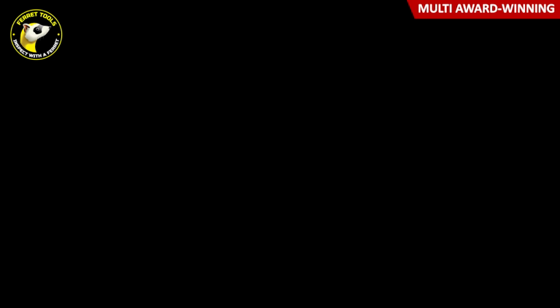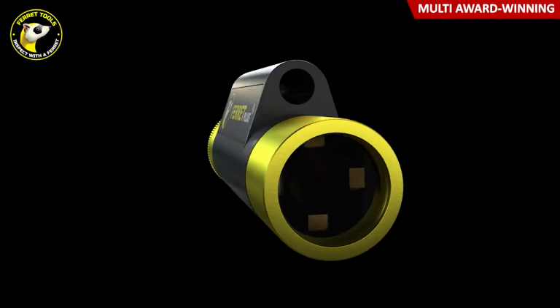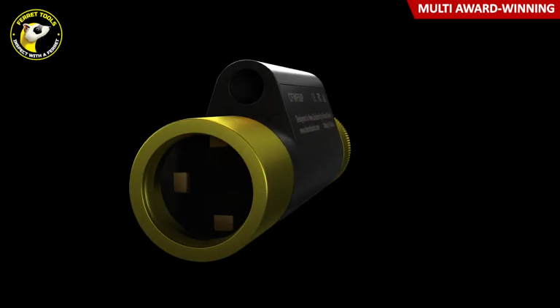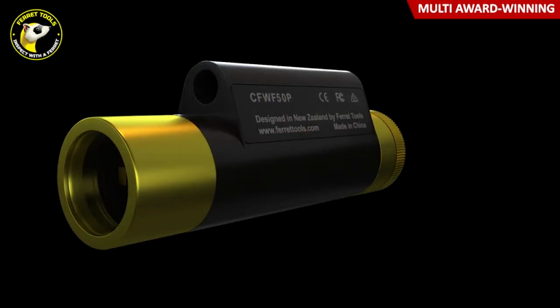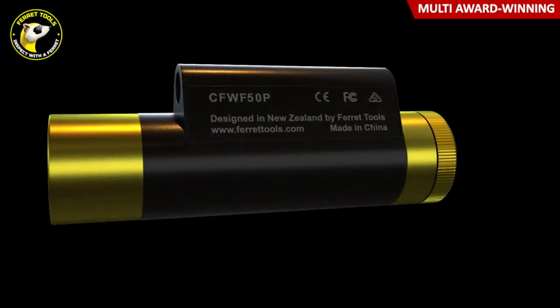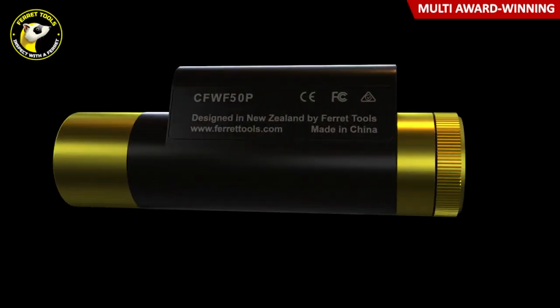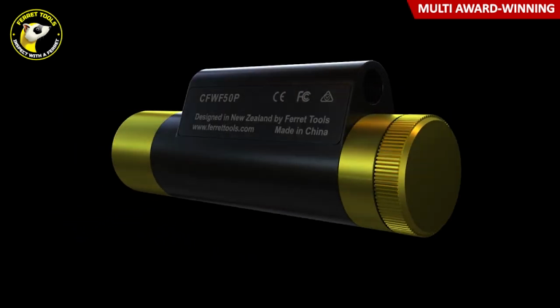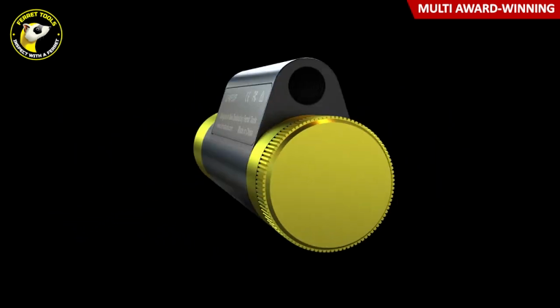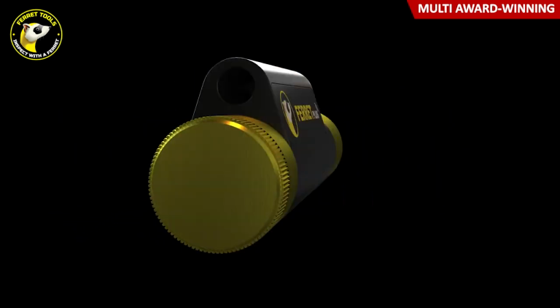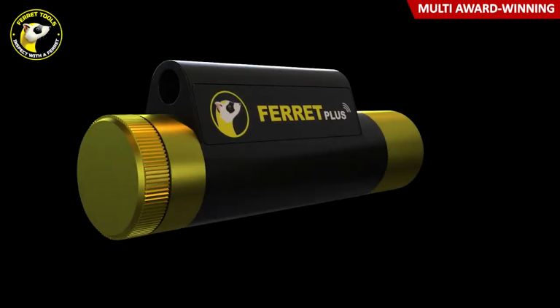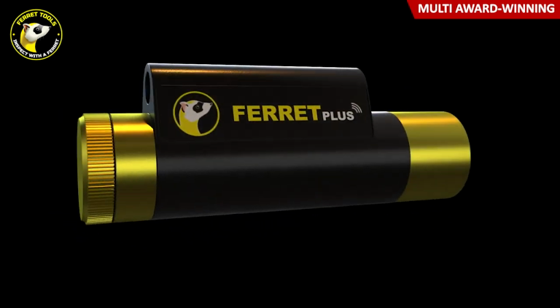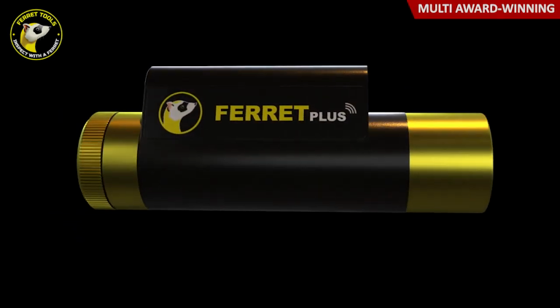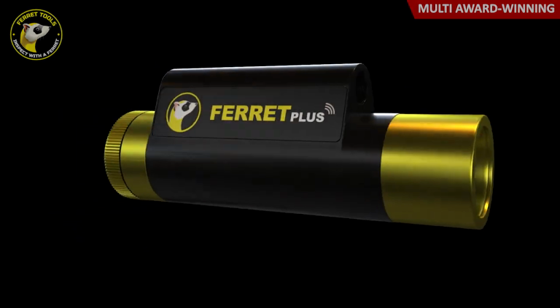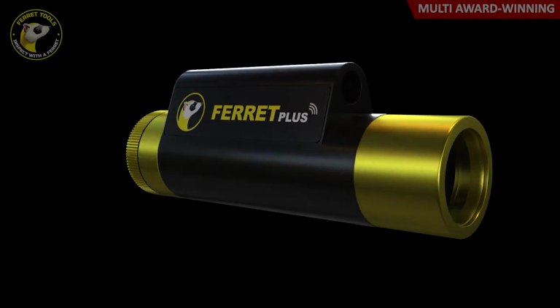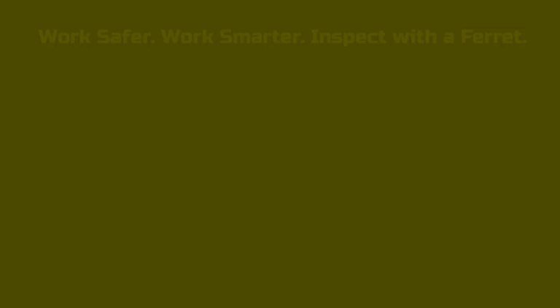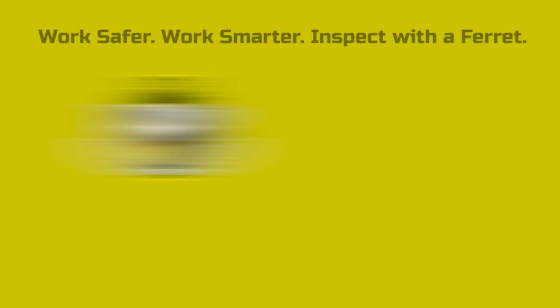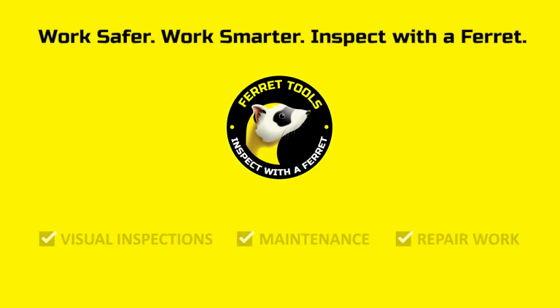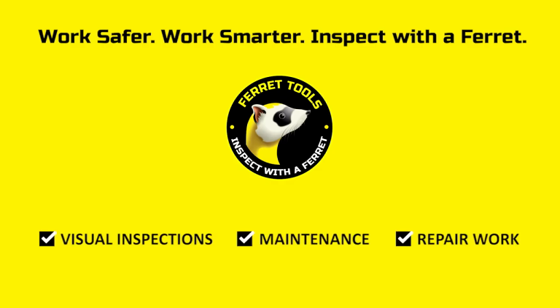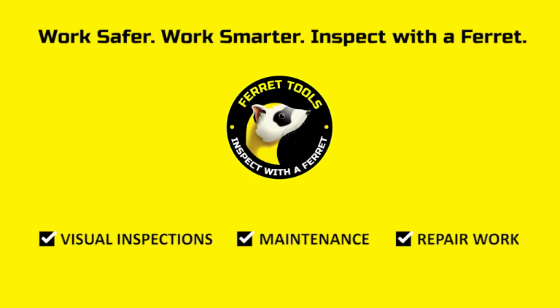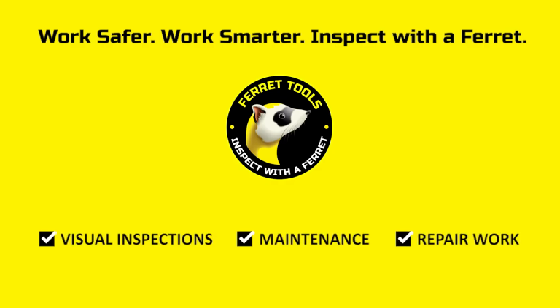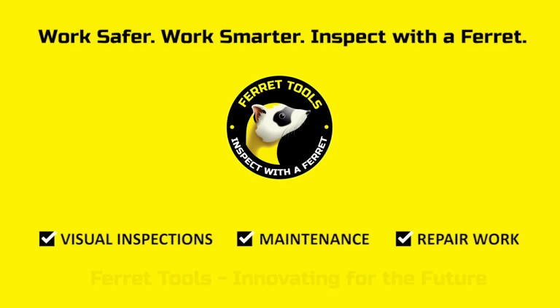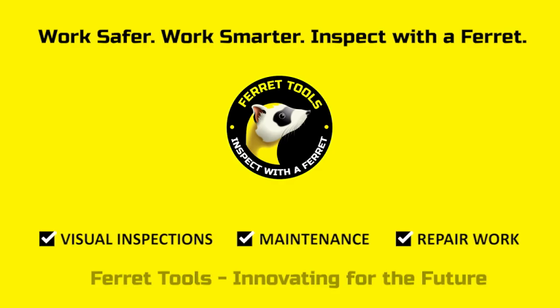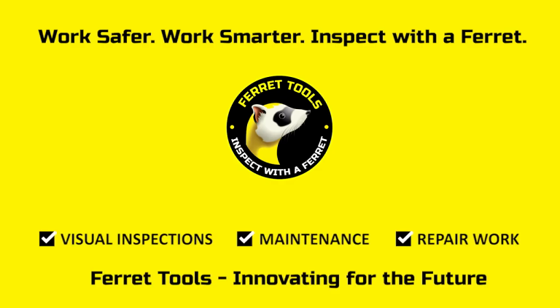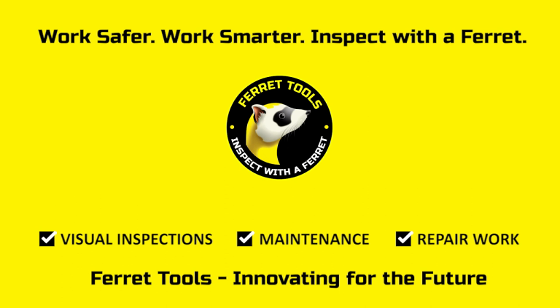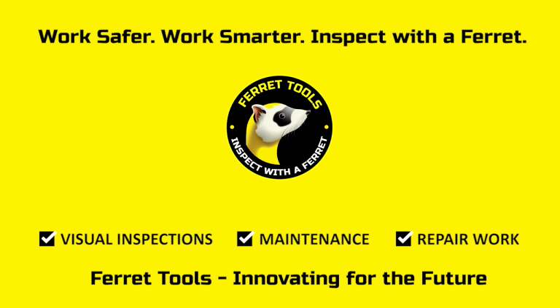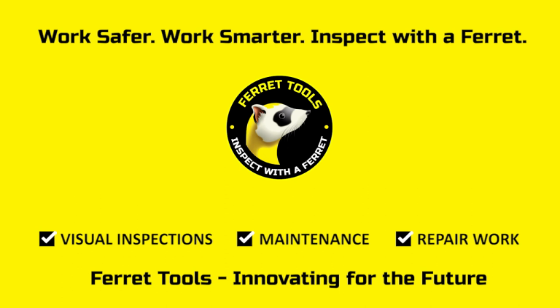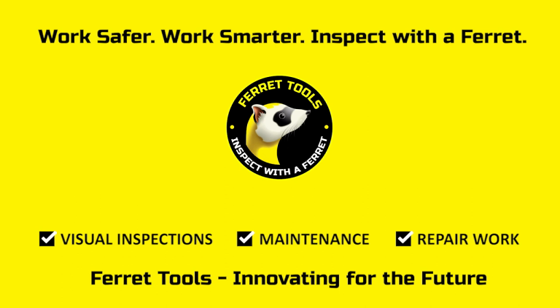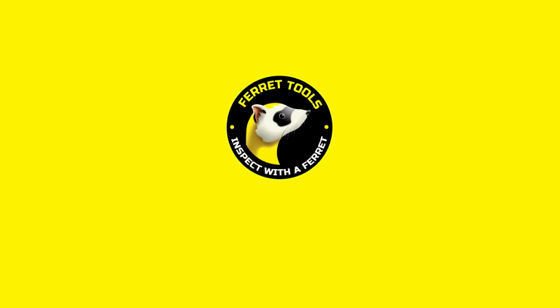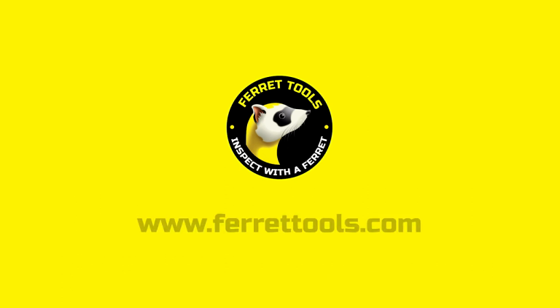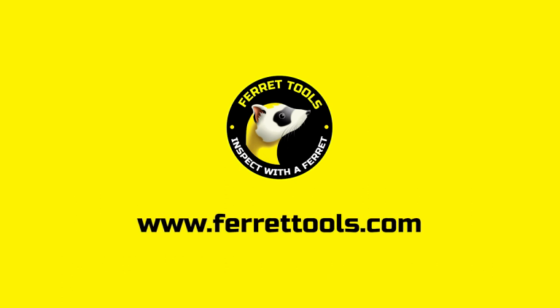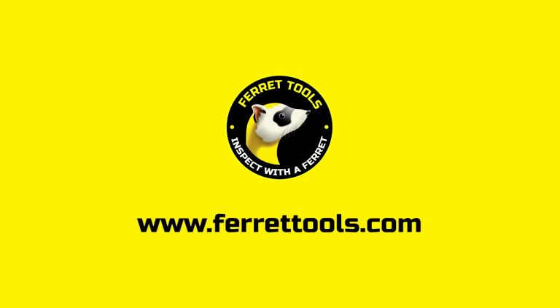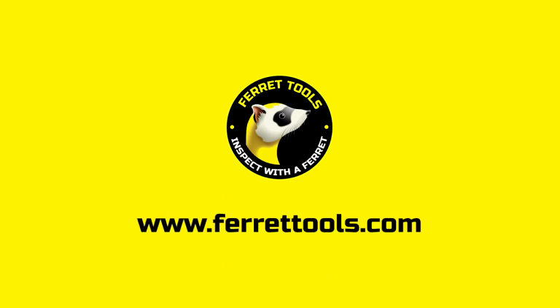Don't settle for less. Look for the unique shape, and you'll know you have the genuine Ferret camera. Available worldwide.